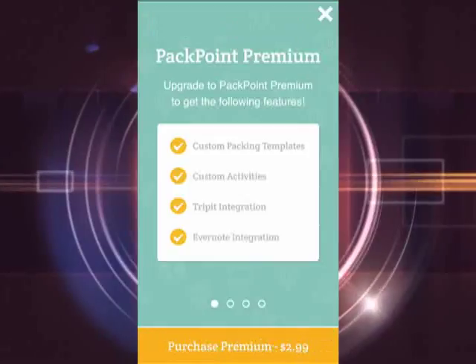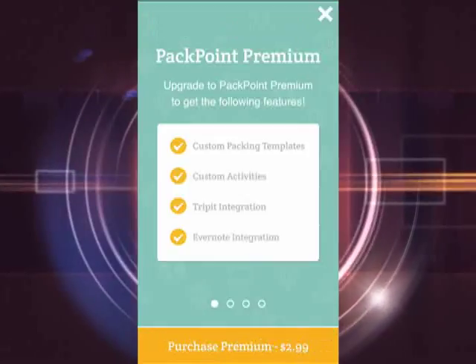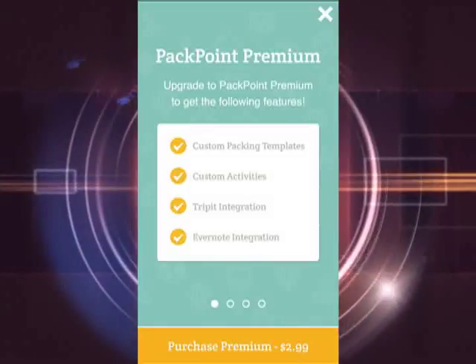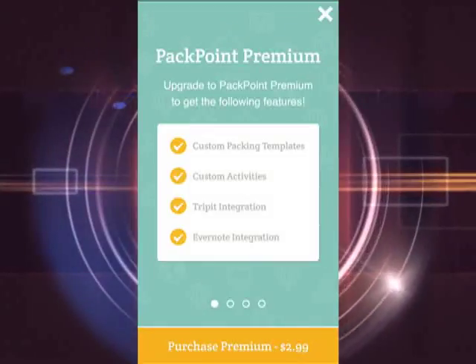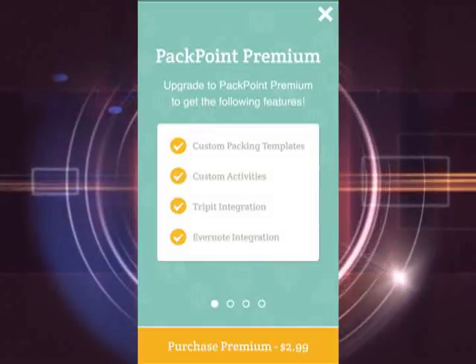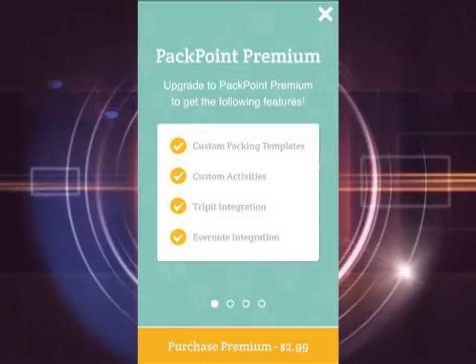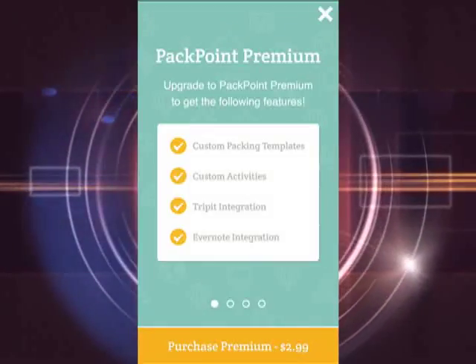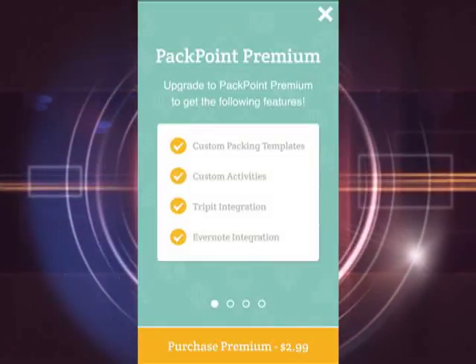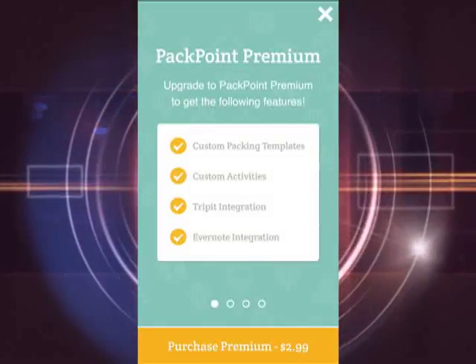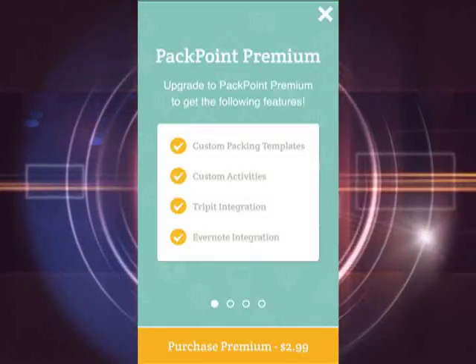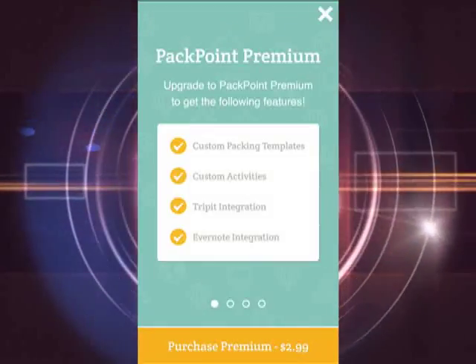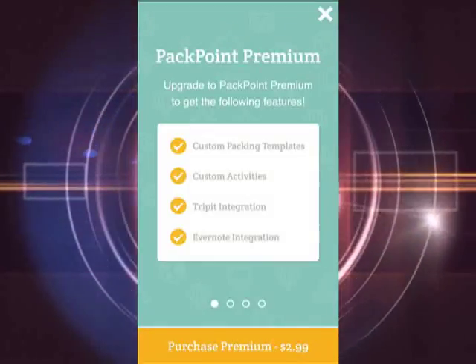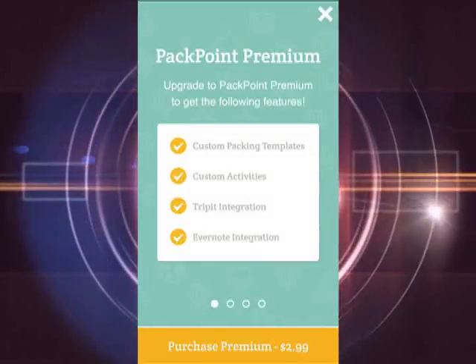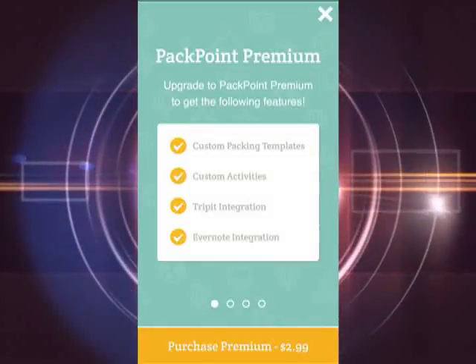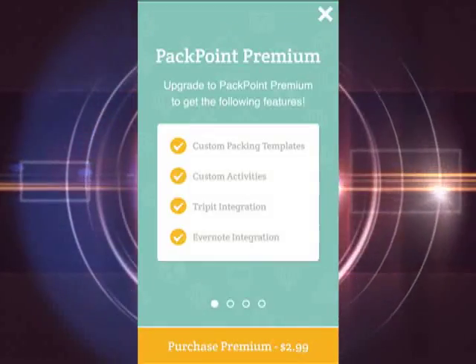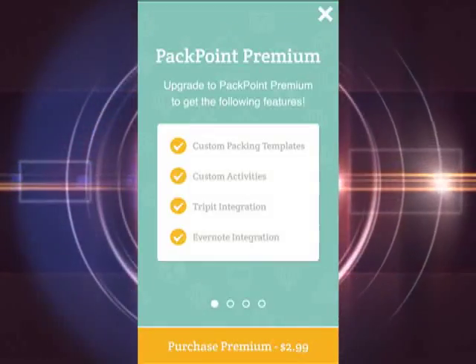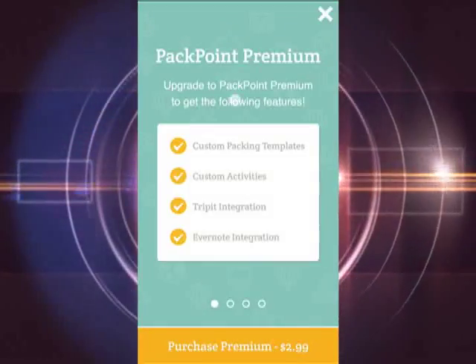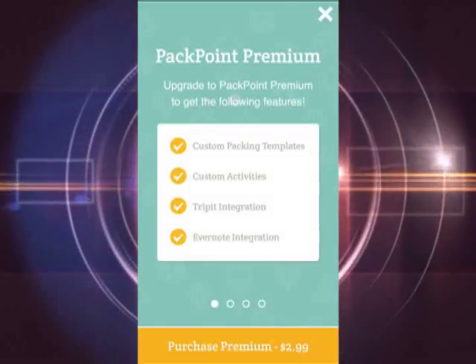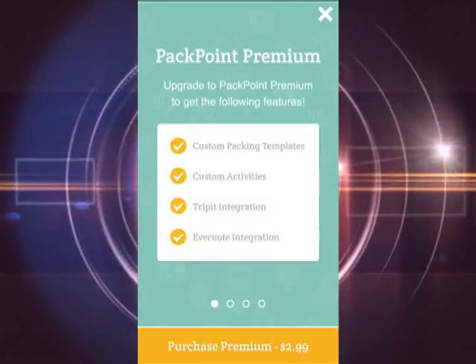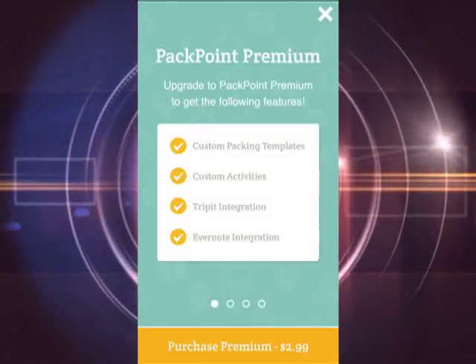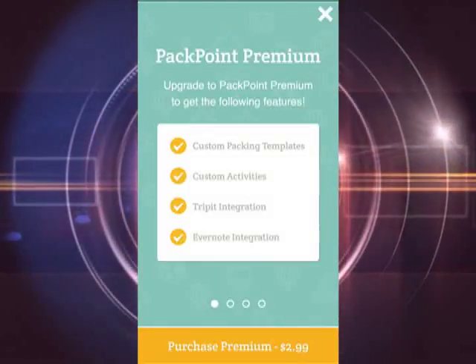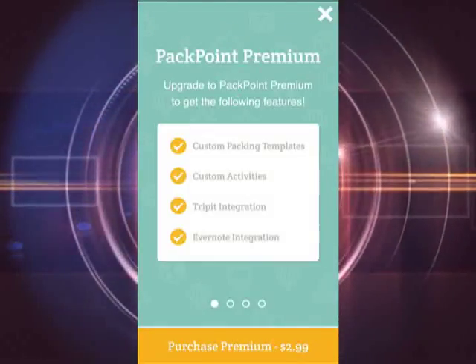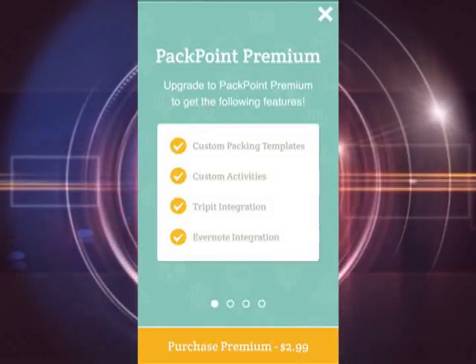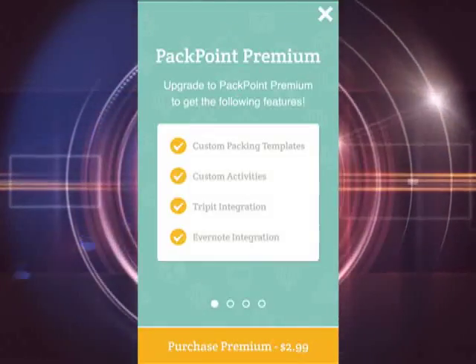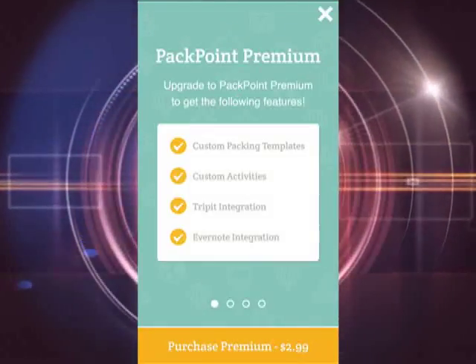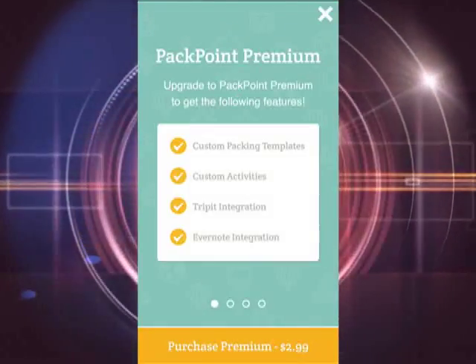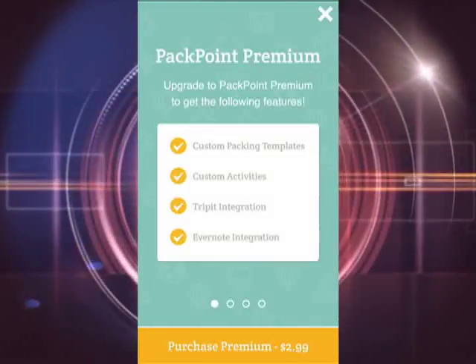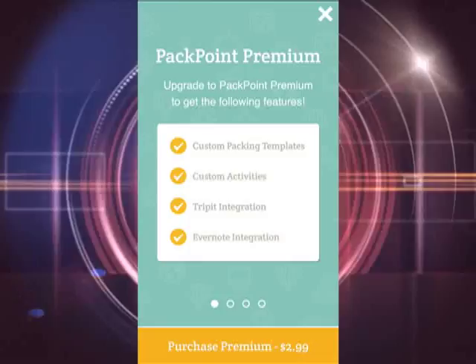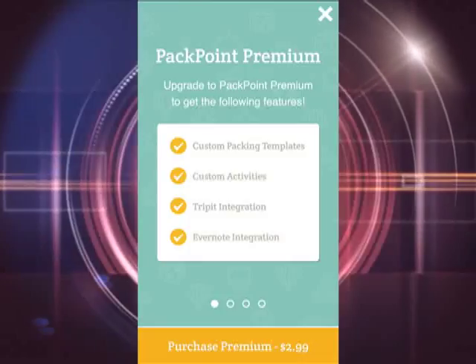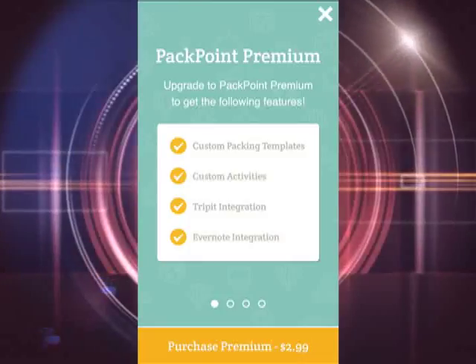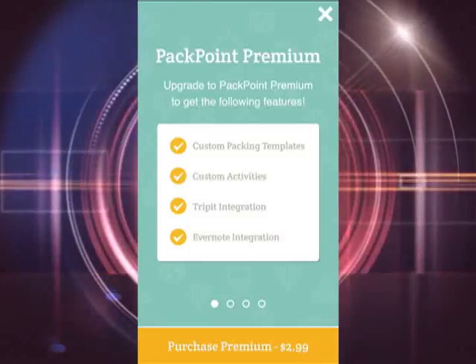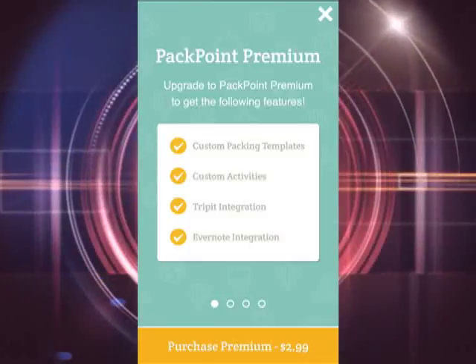You can also customize your packing activities and templates, but to do this you will need to upgrade to Packpoint Premium.